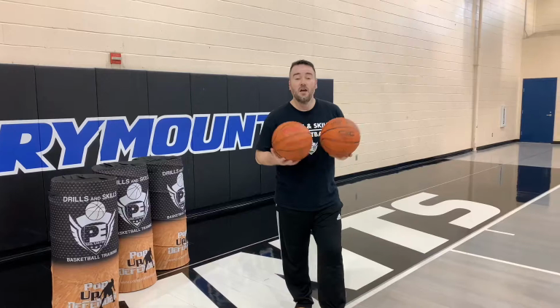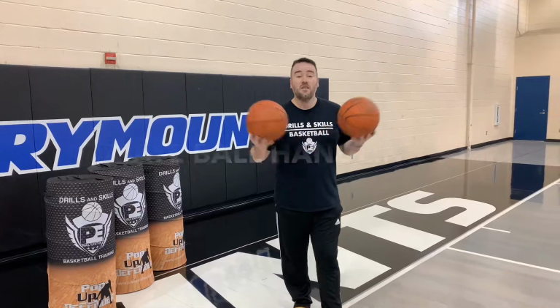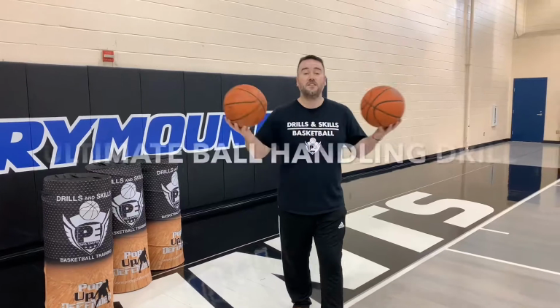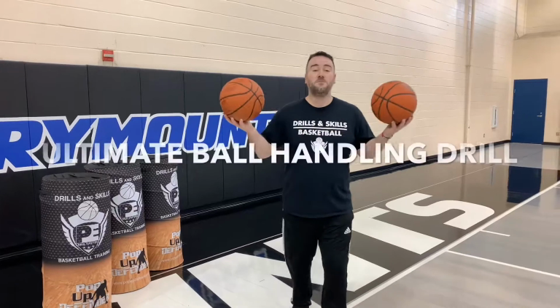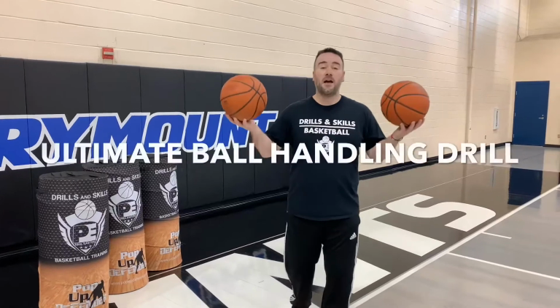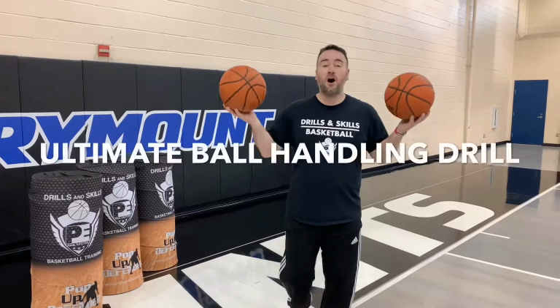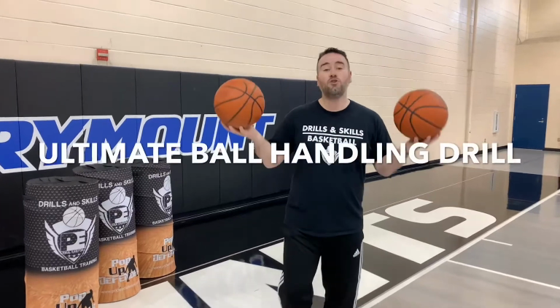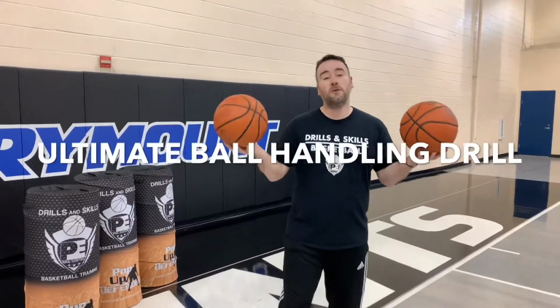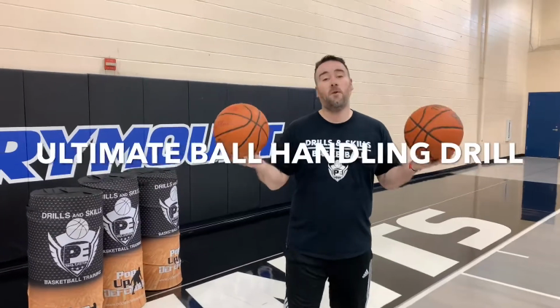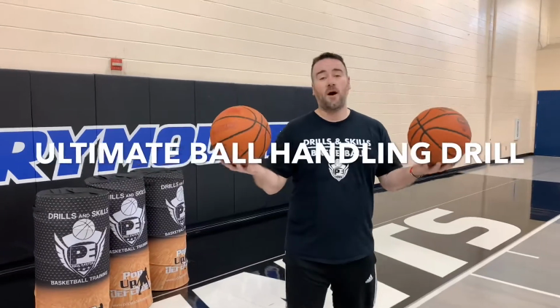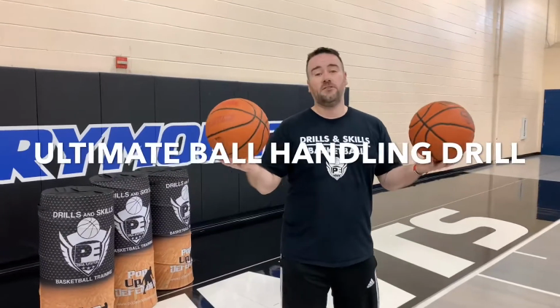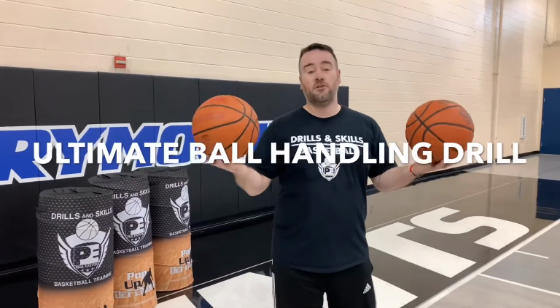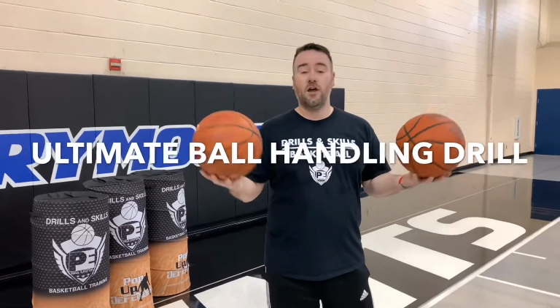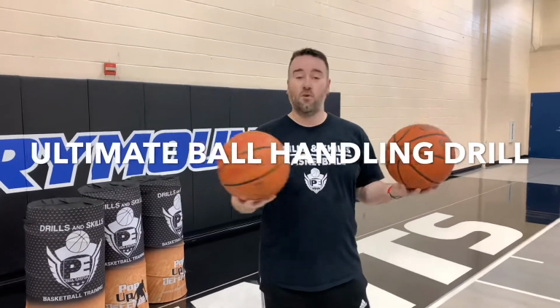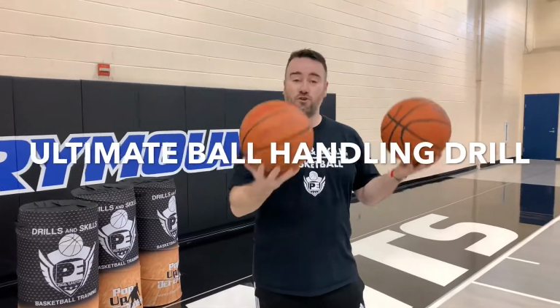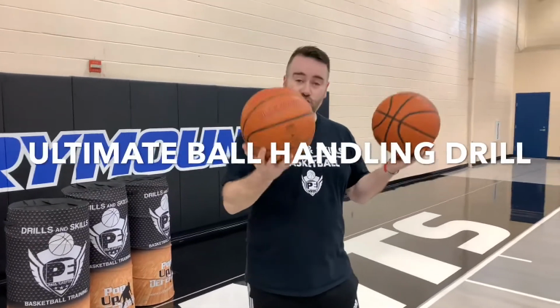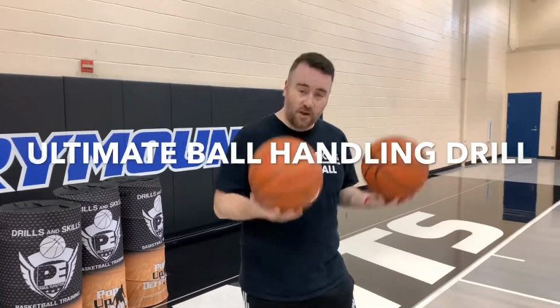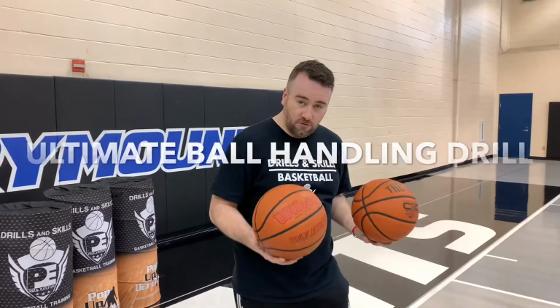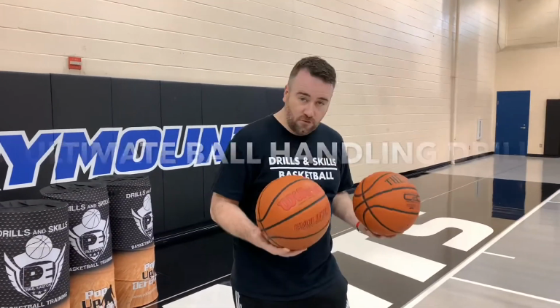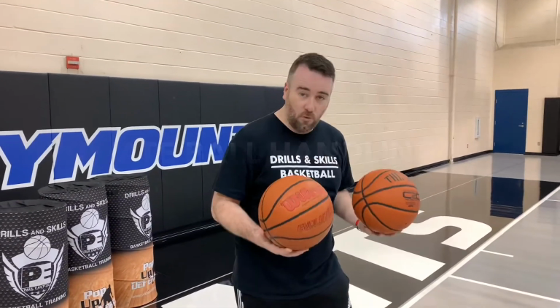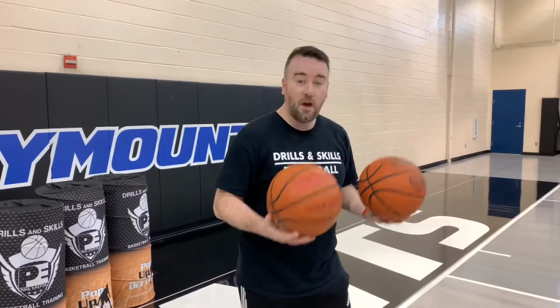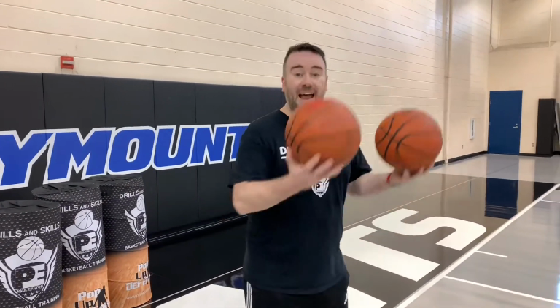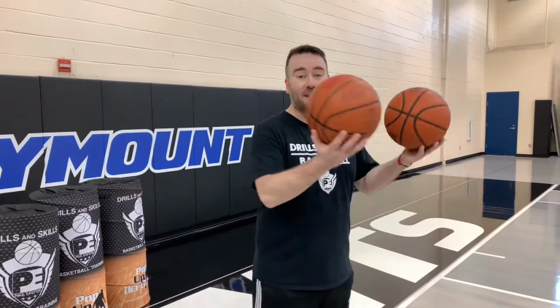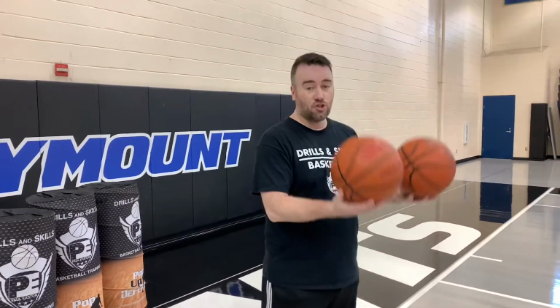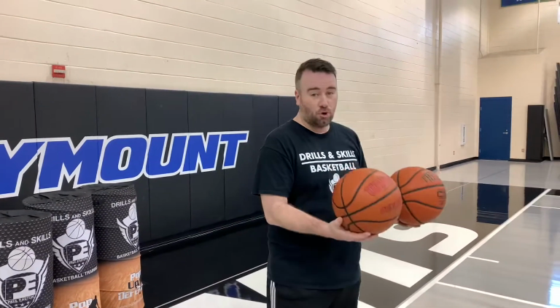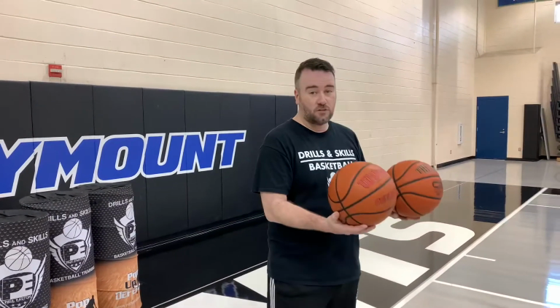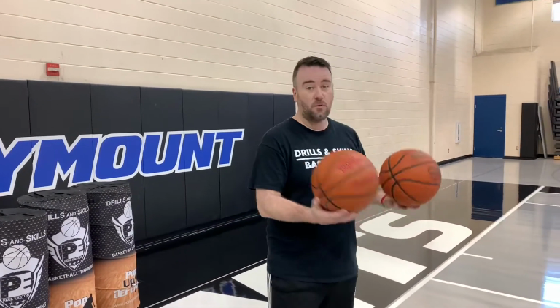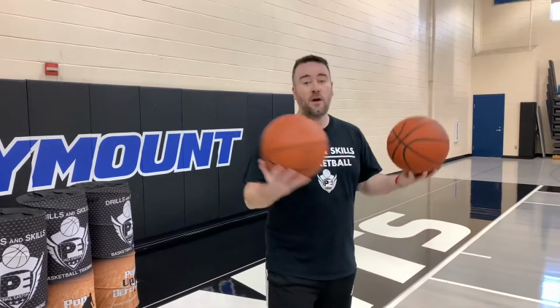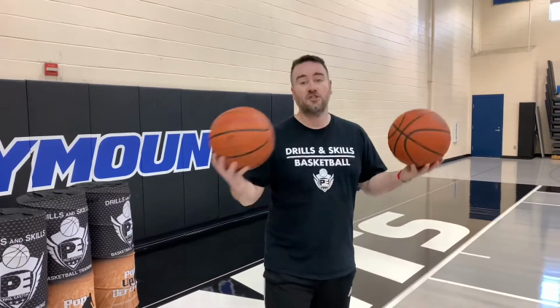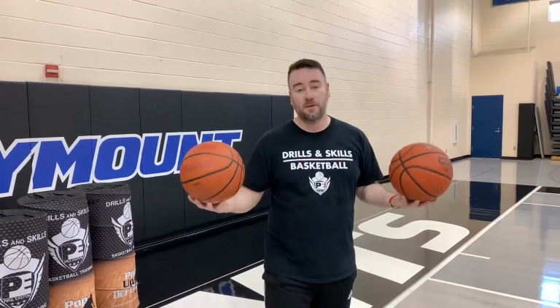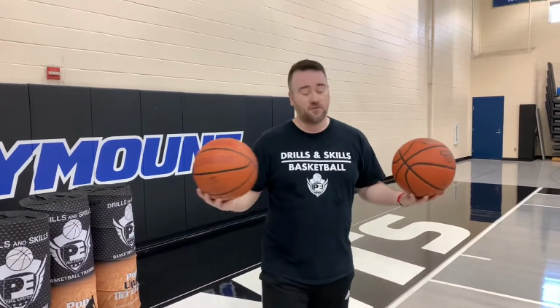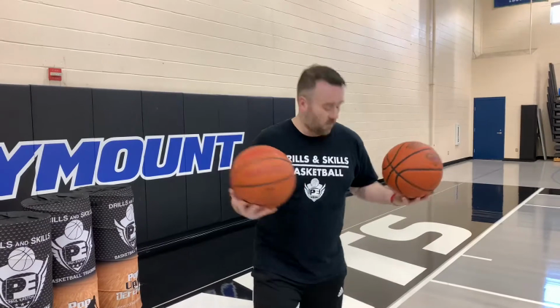This is my ultimate ball handling drill. It works on strength of dribble, control of dribble, and speed of dribble.